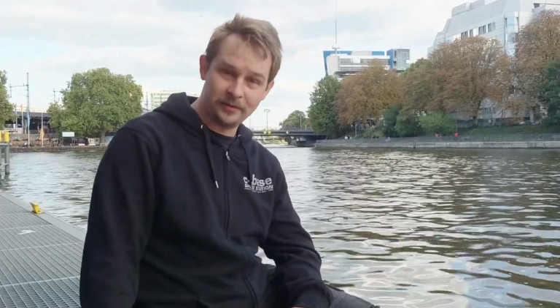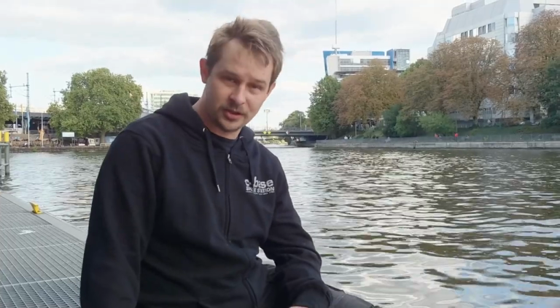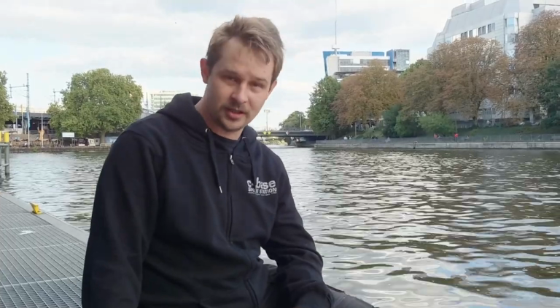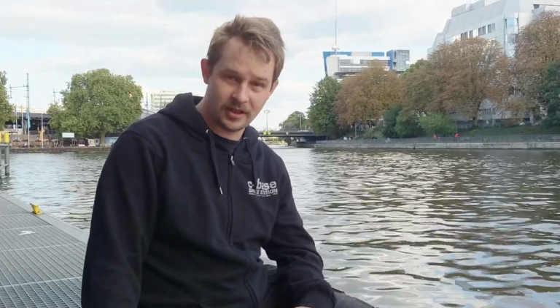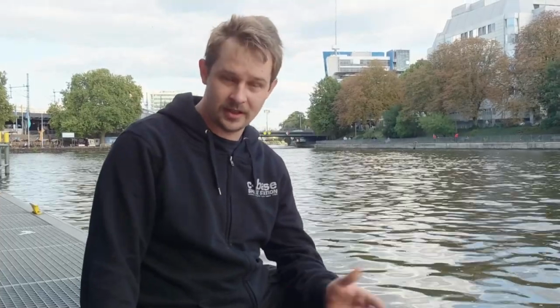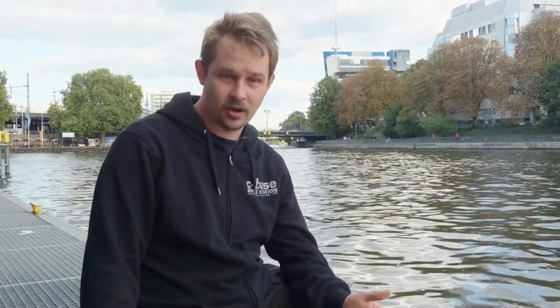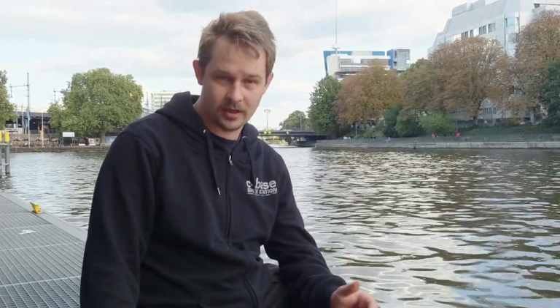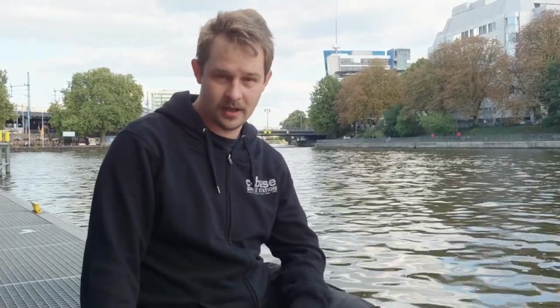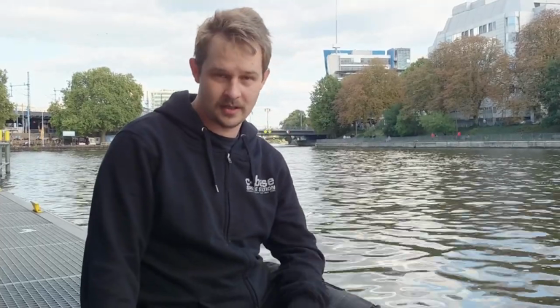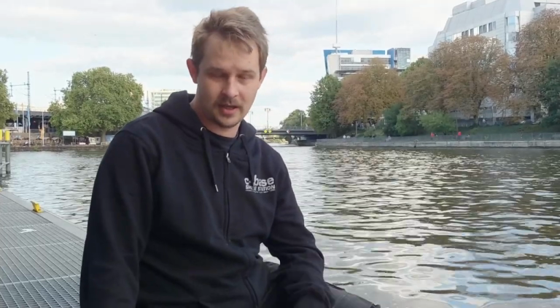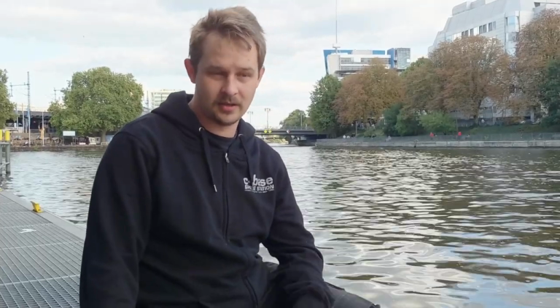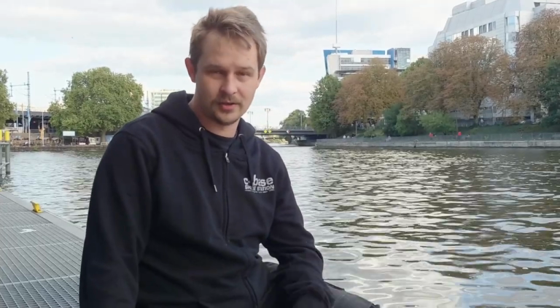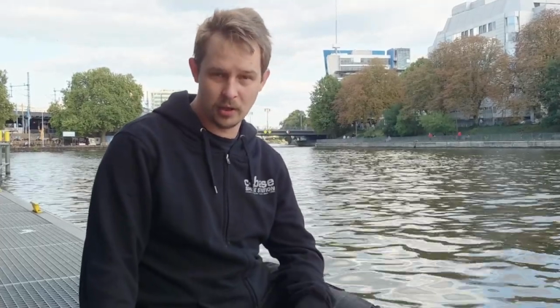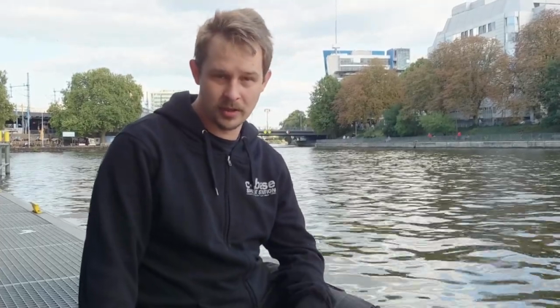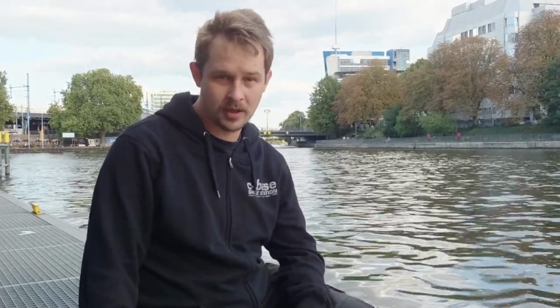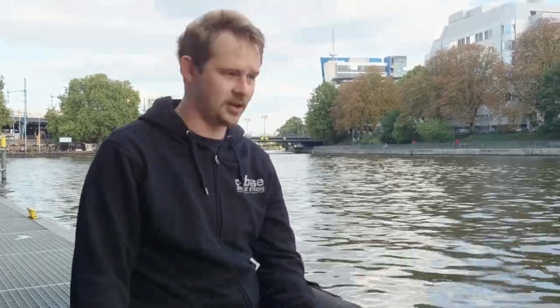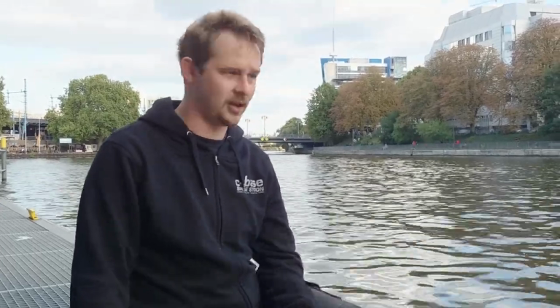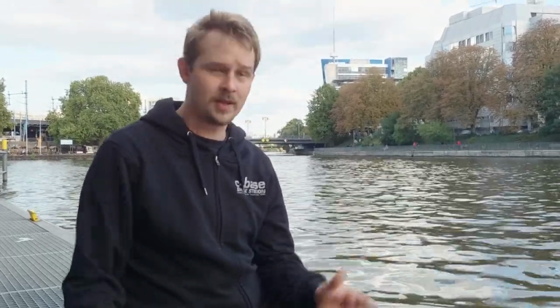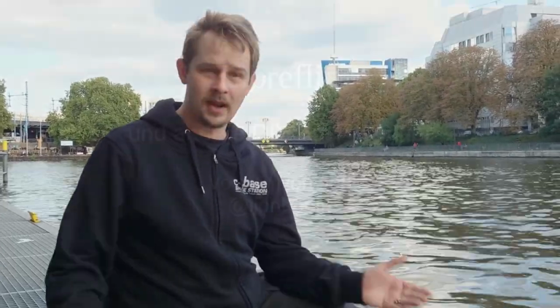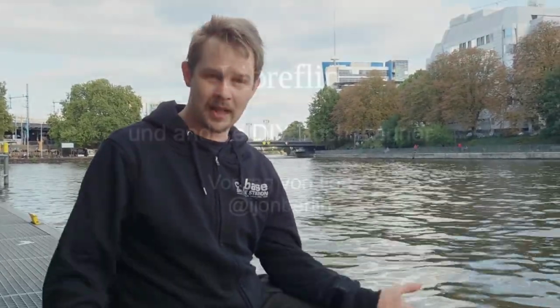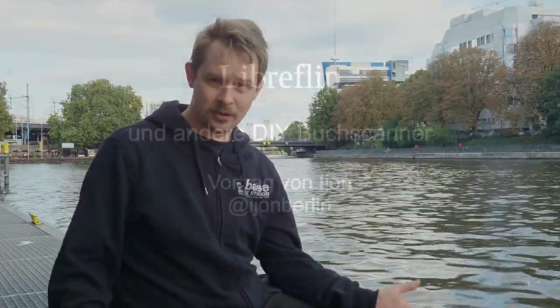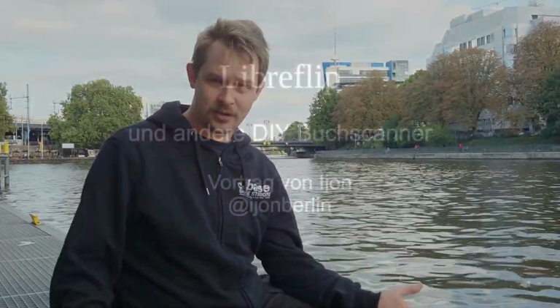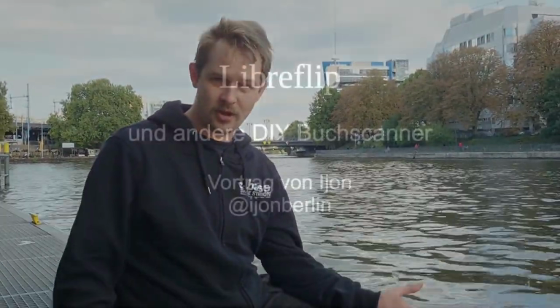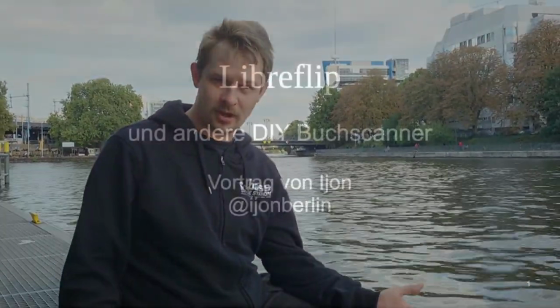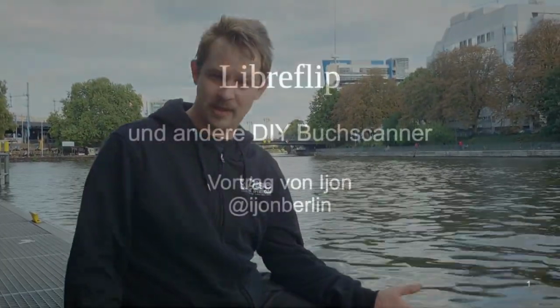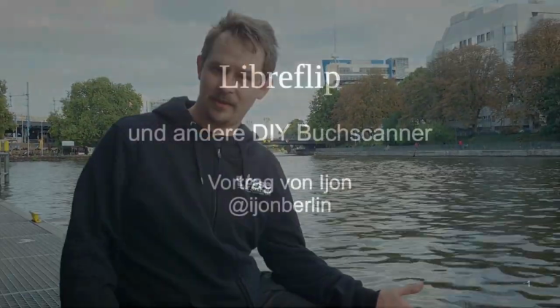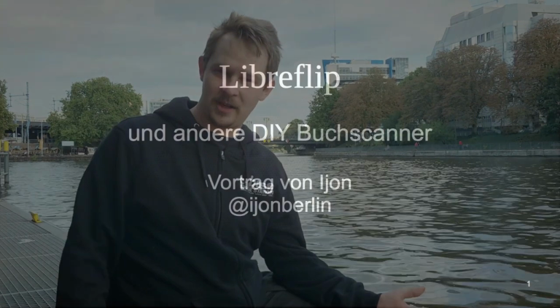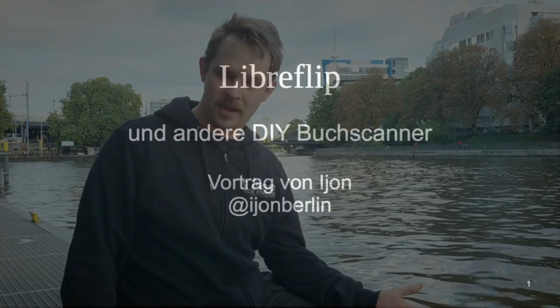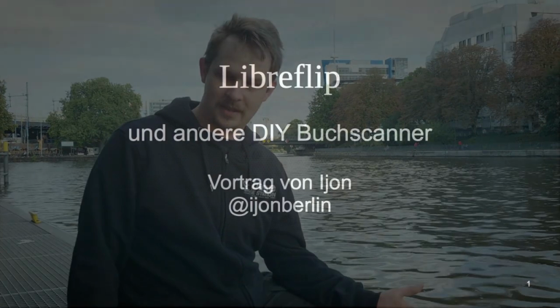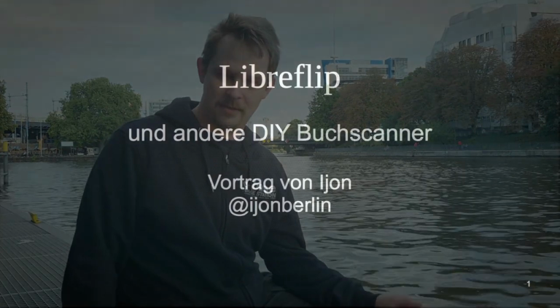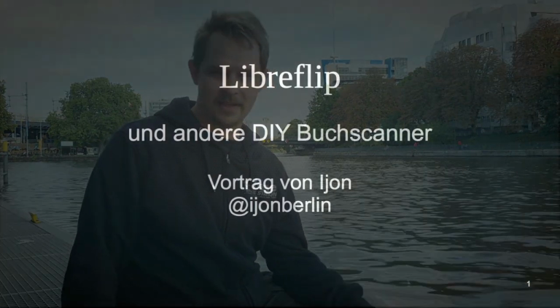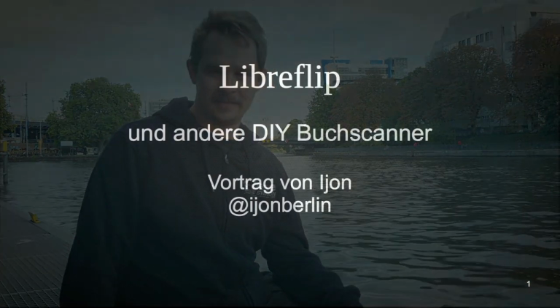Unfortunately, that talk is in German. So let's watch the talk of LibreFlip at Seabase.